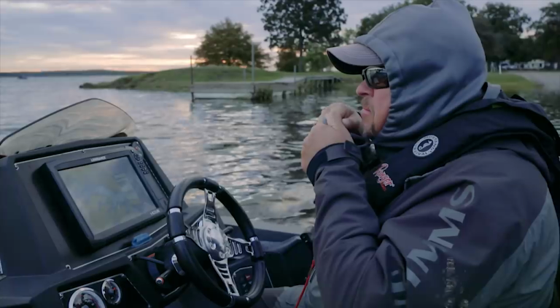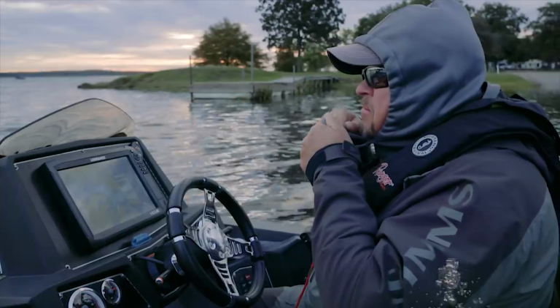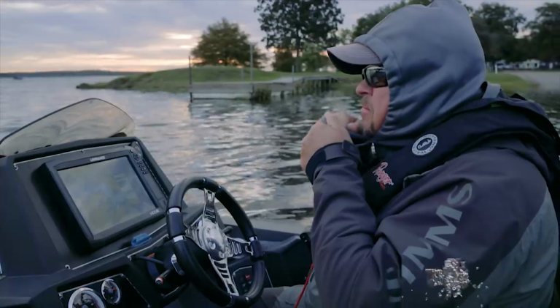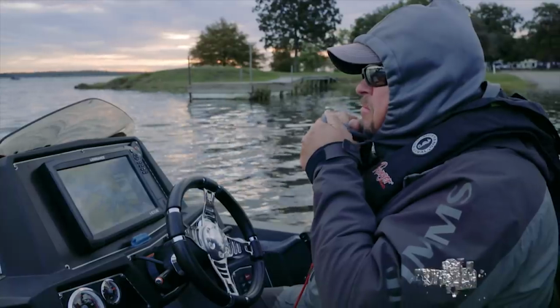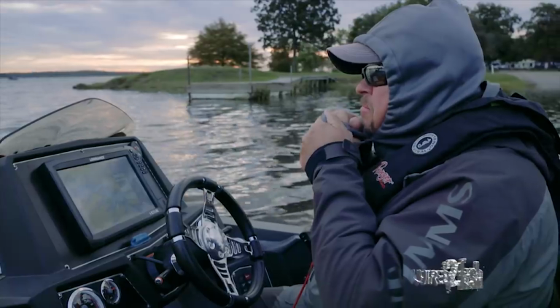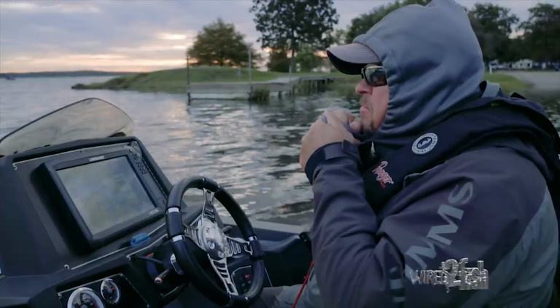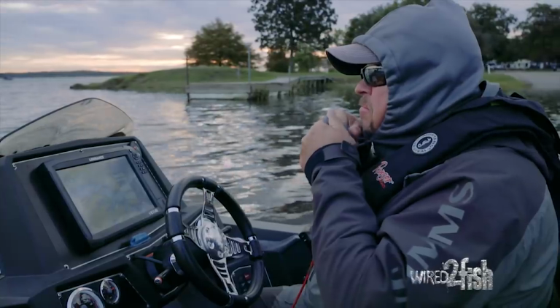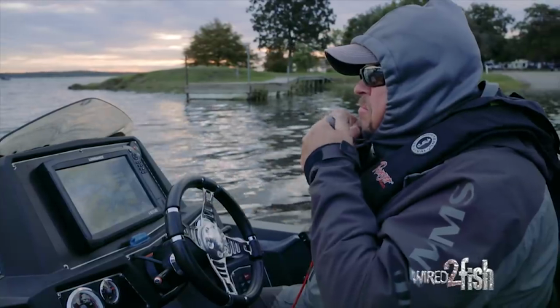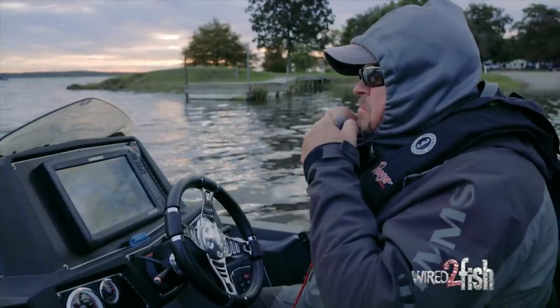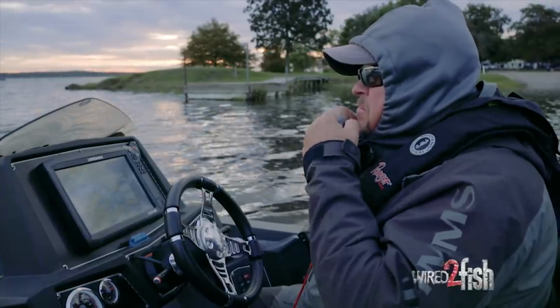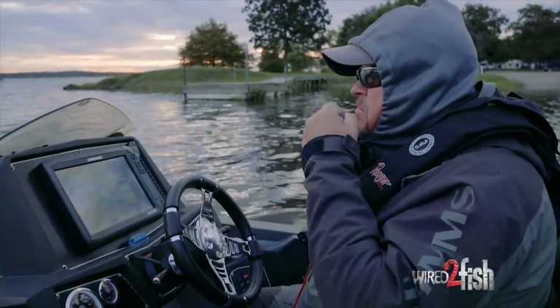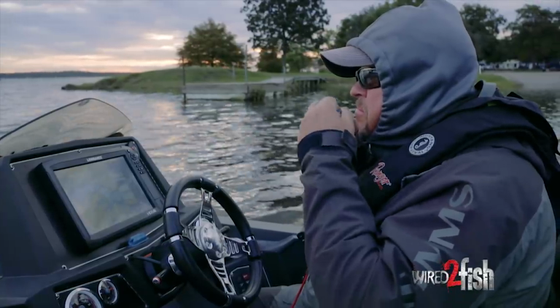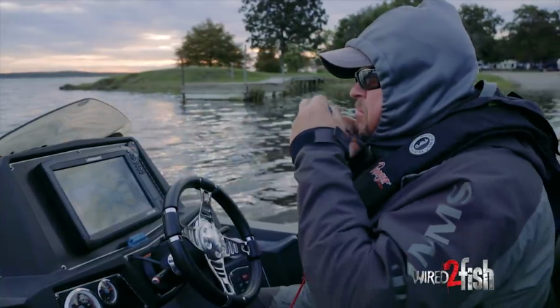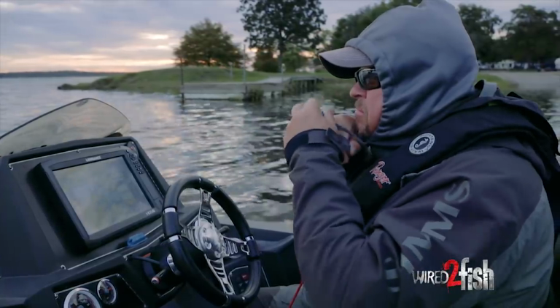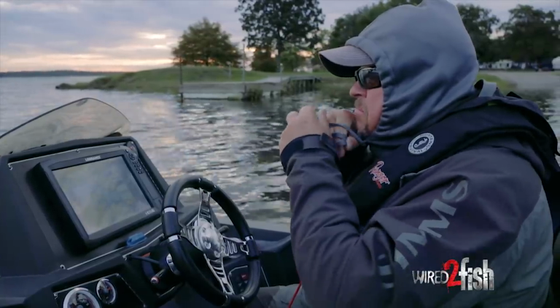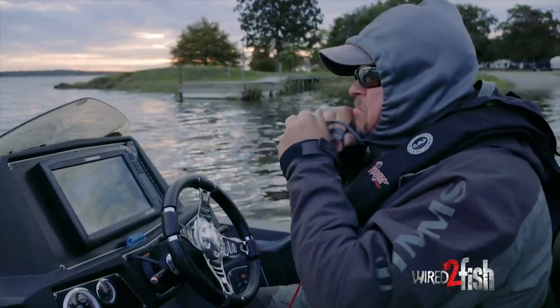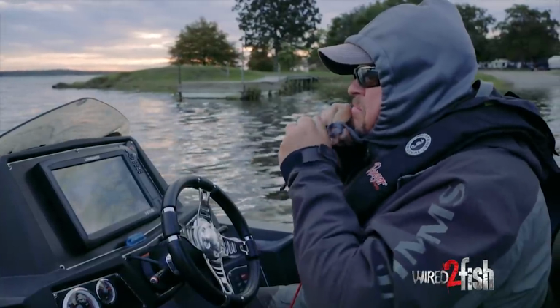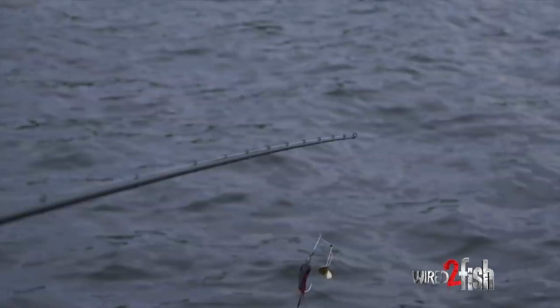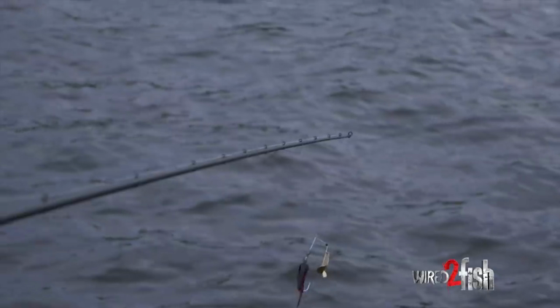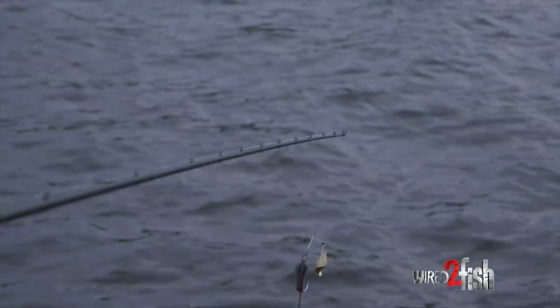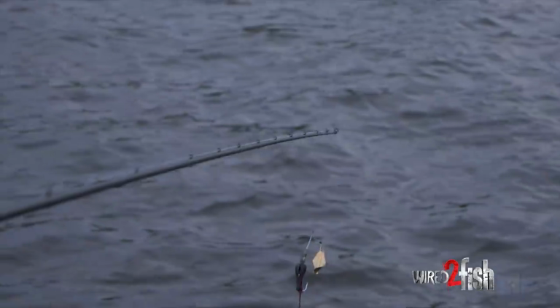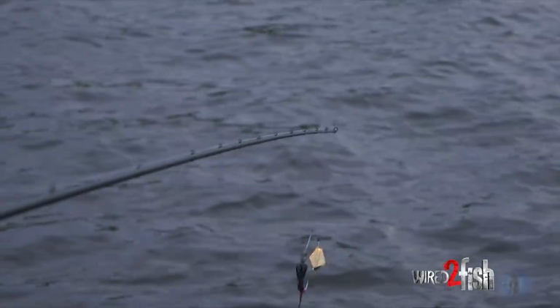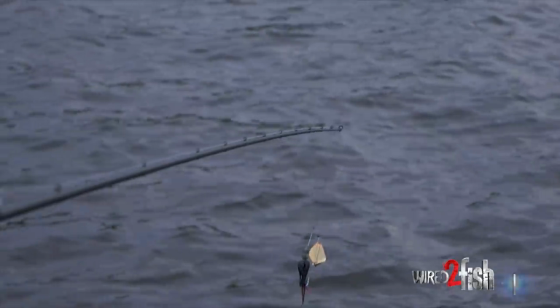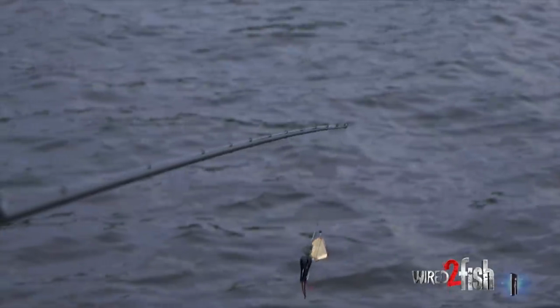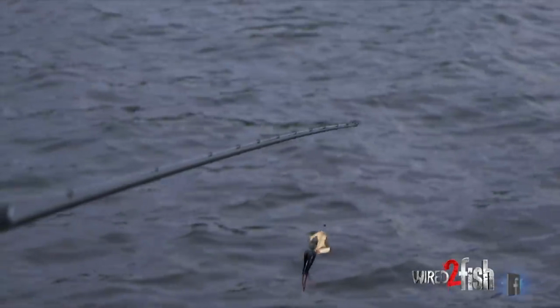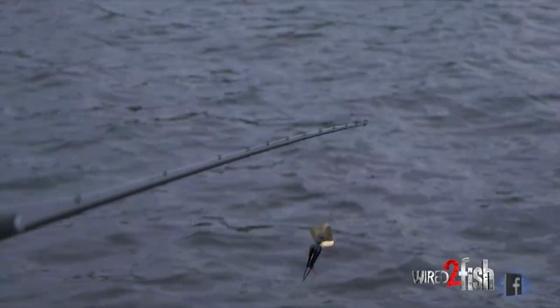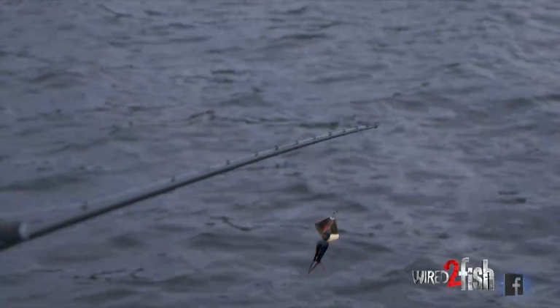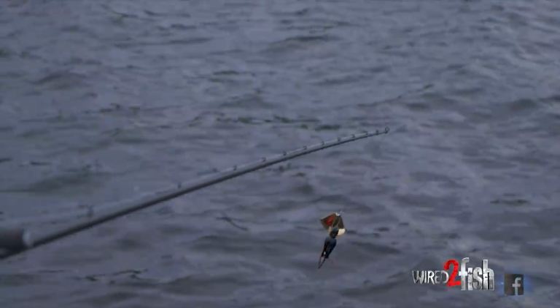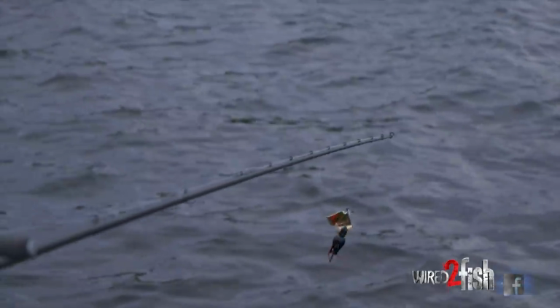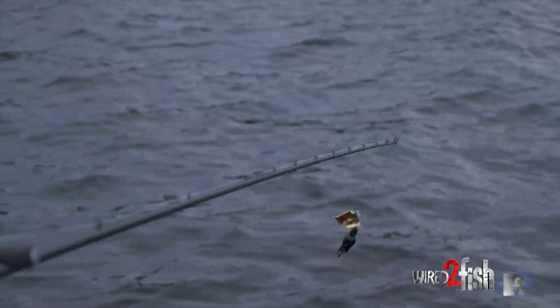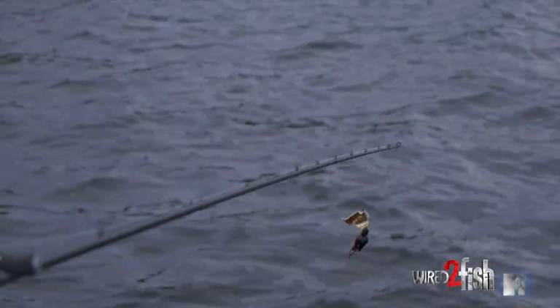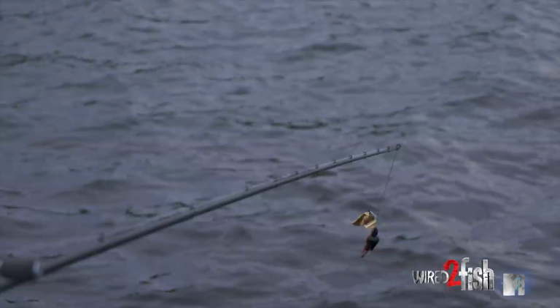Fall time is fun time. Topwater is my favorite way to catch bass.